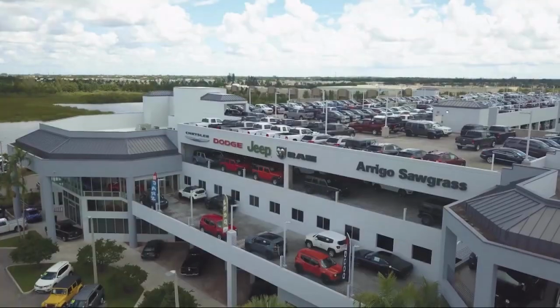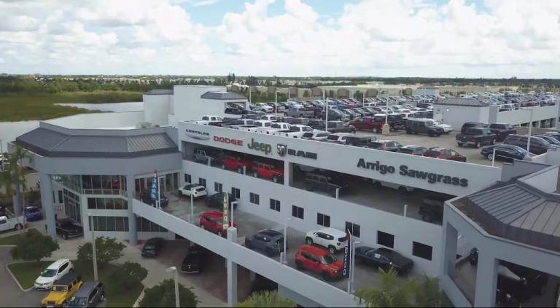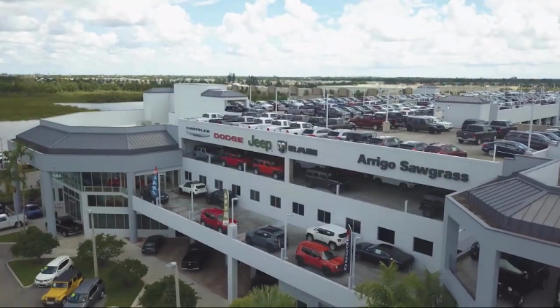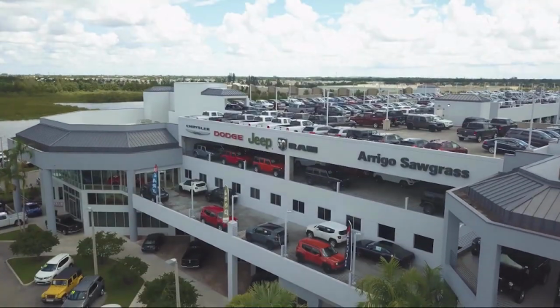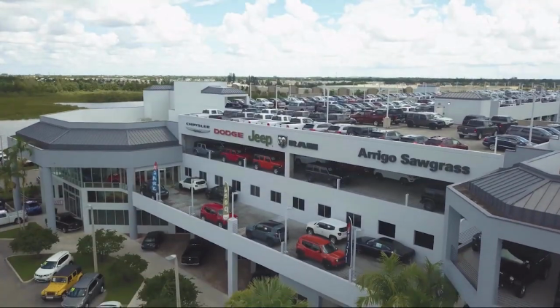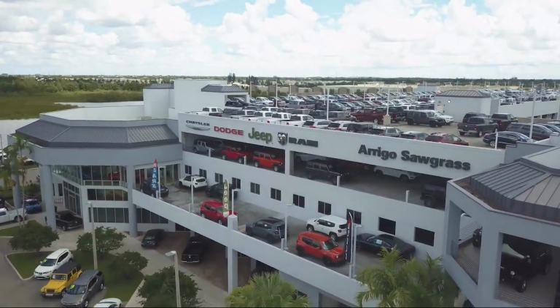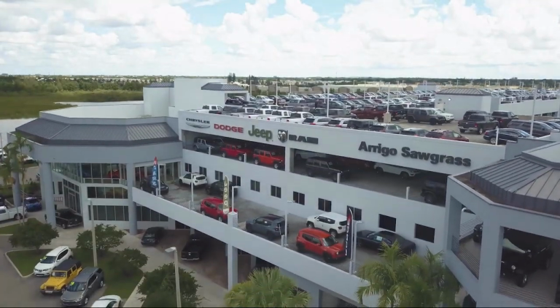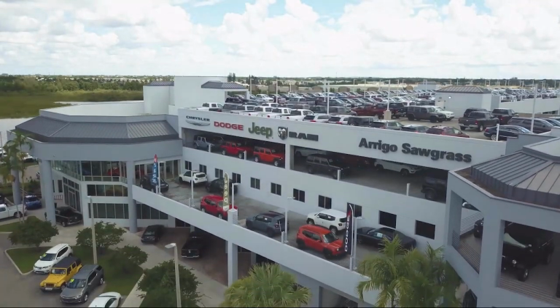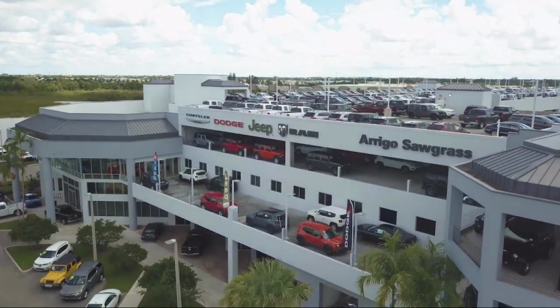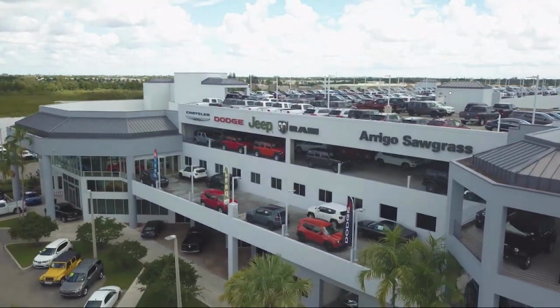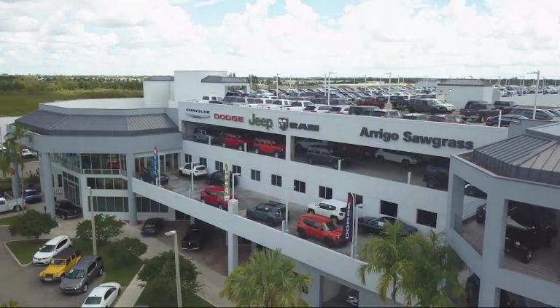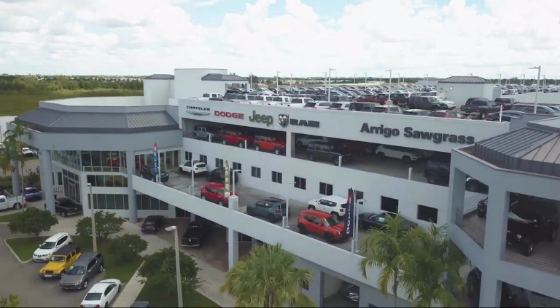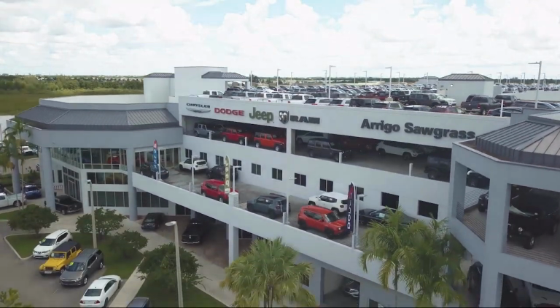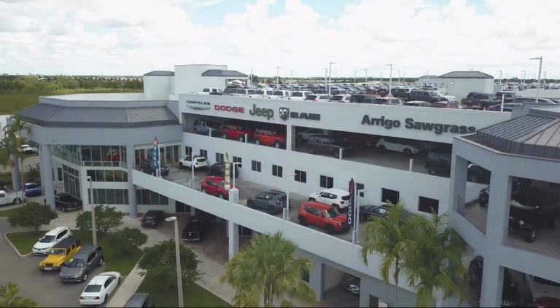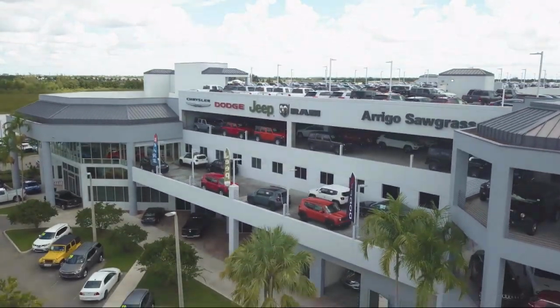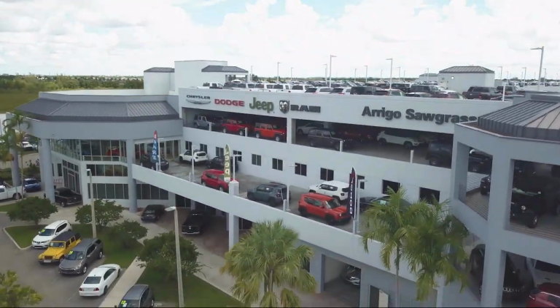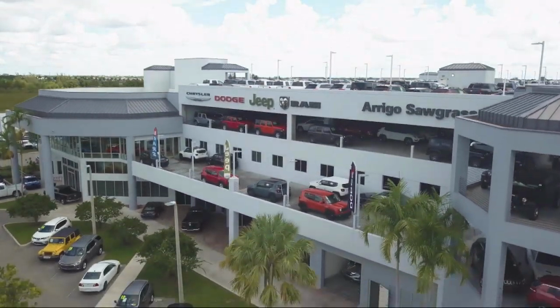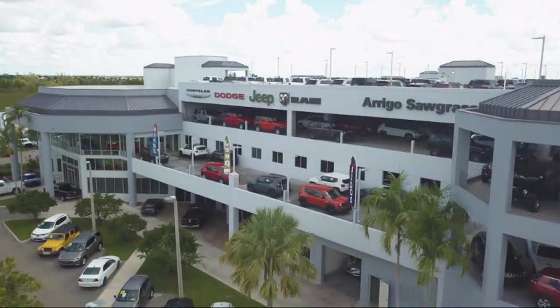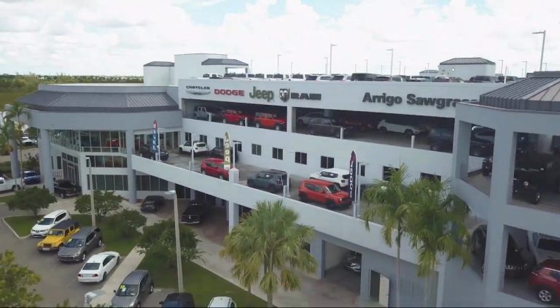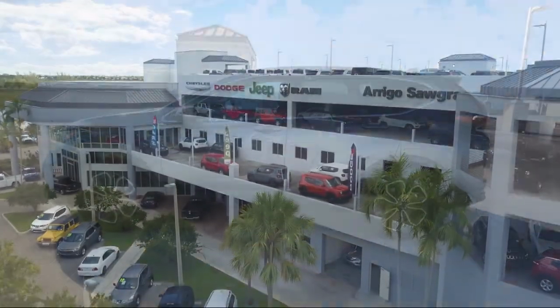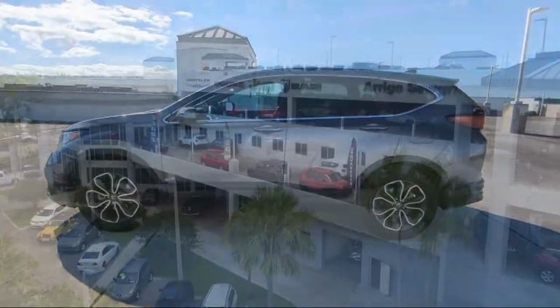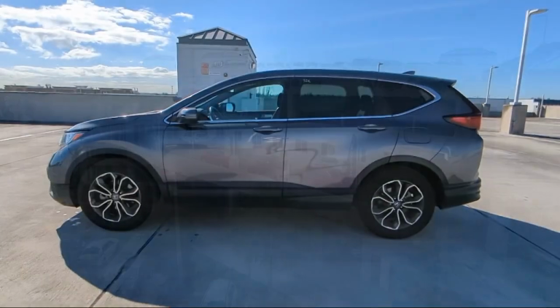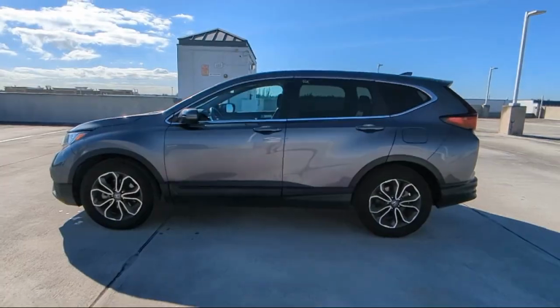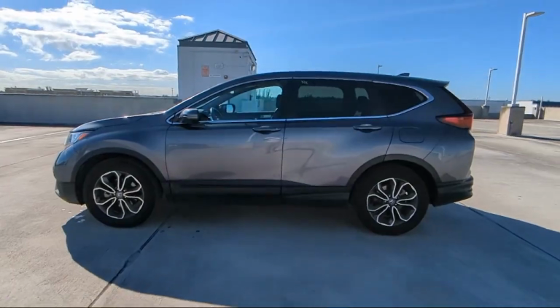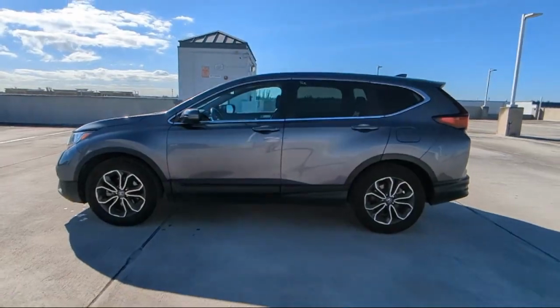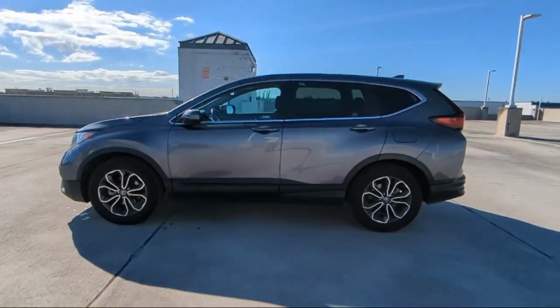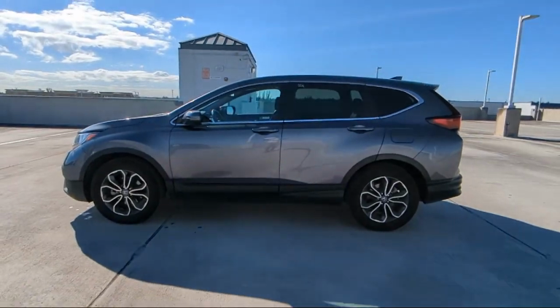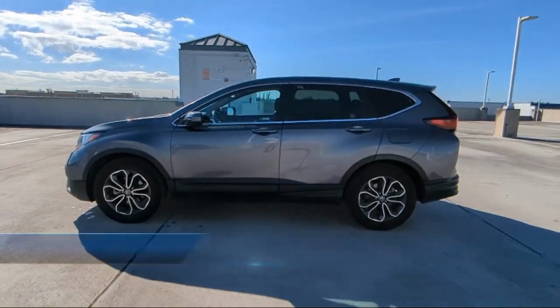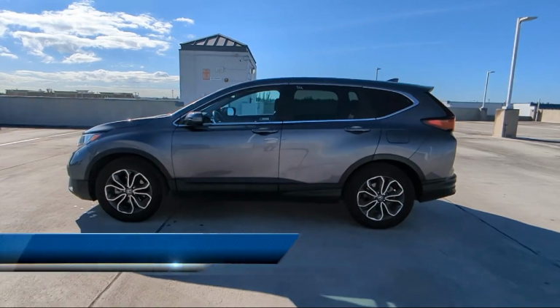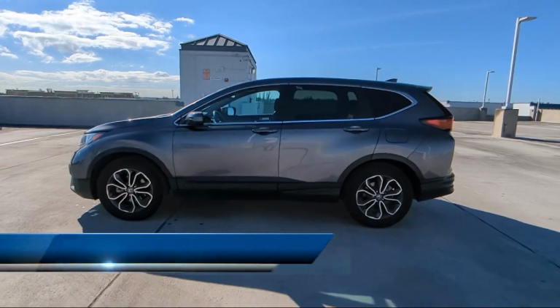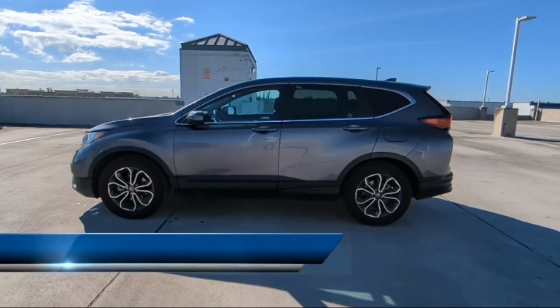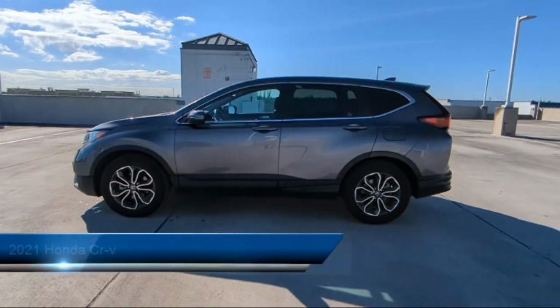Welcome to Rego Chrysler Dodge Jeep, and here's a look at another one of our great vehicles for sale.